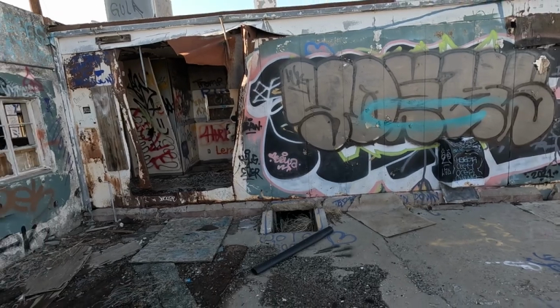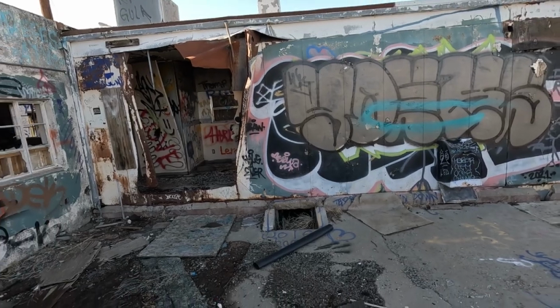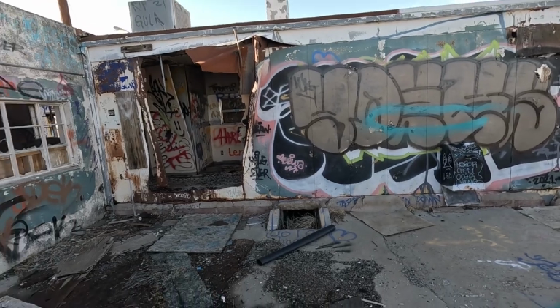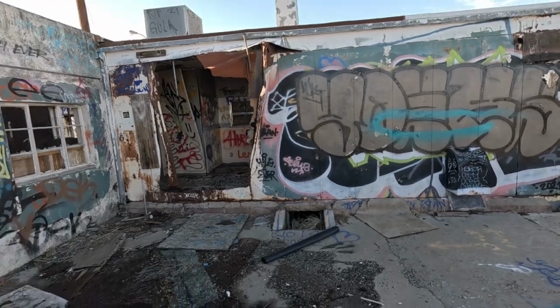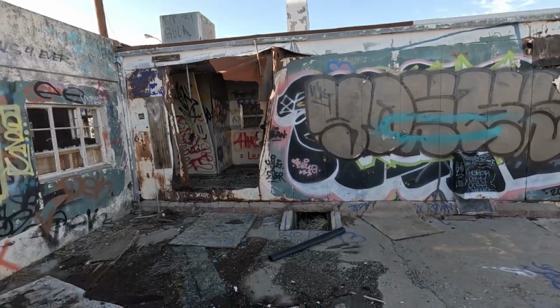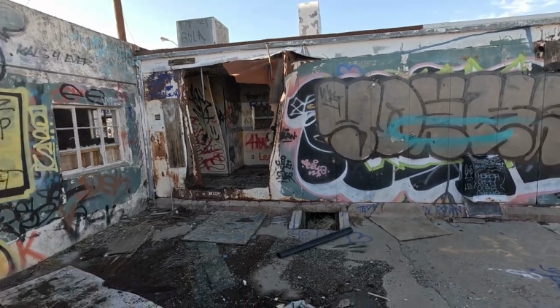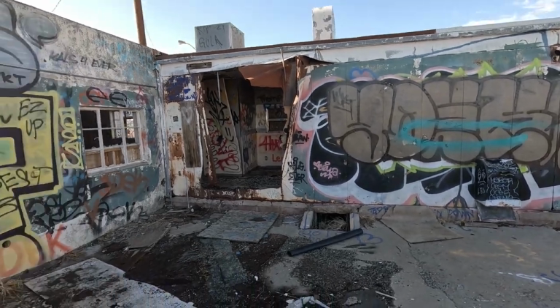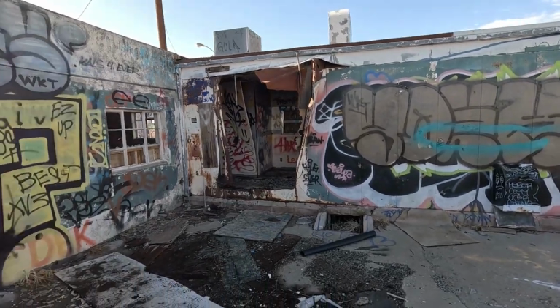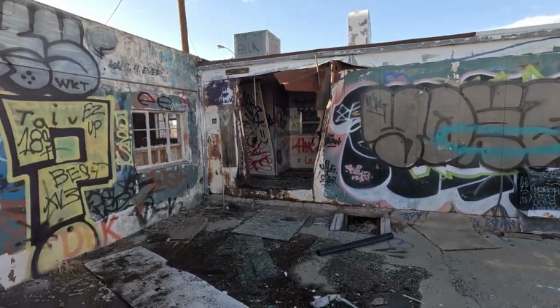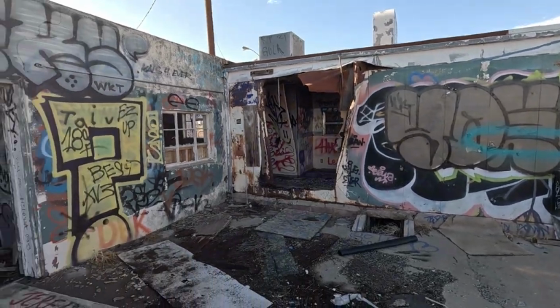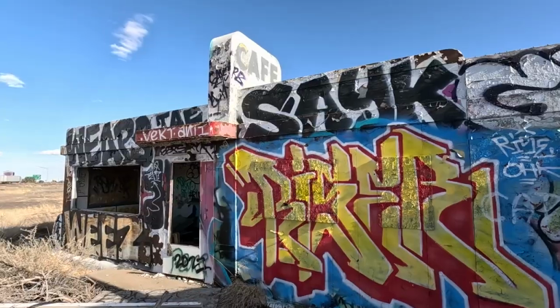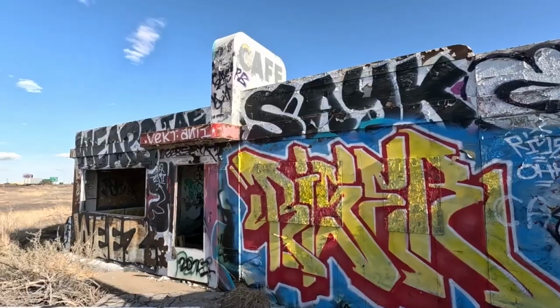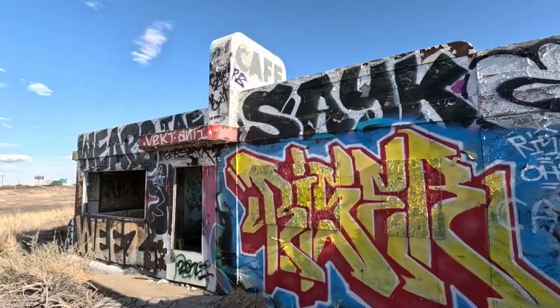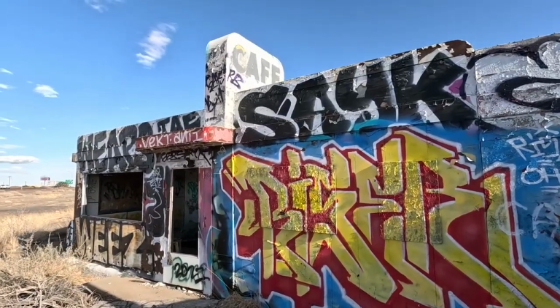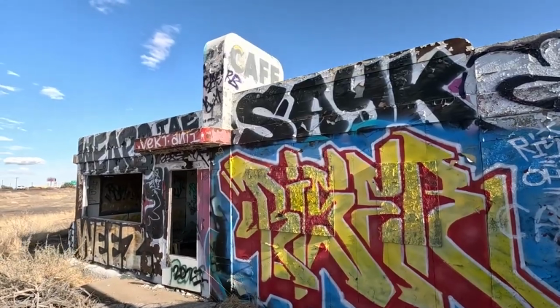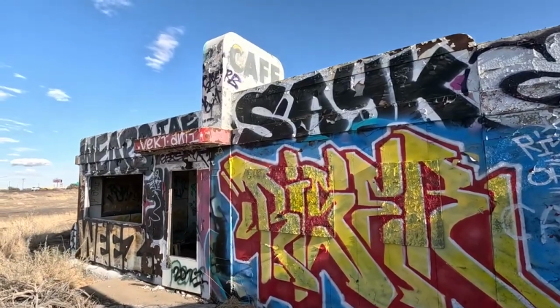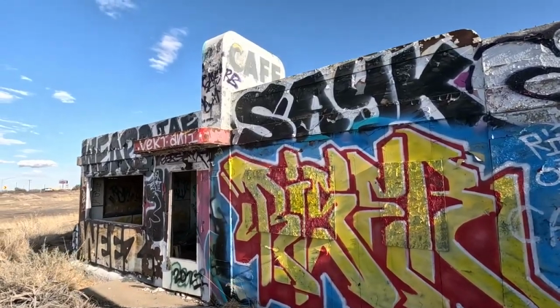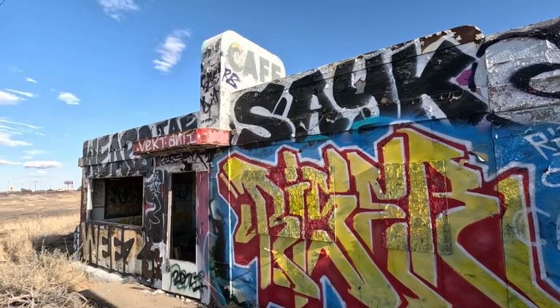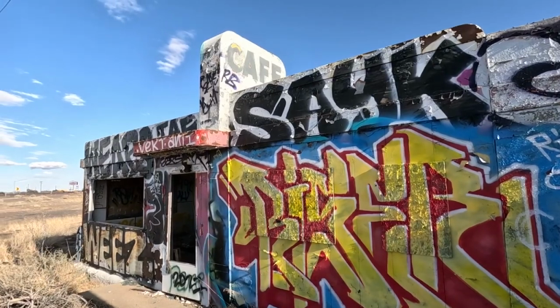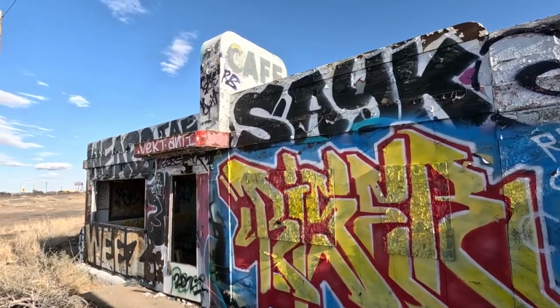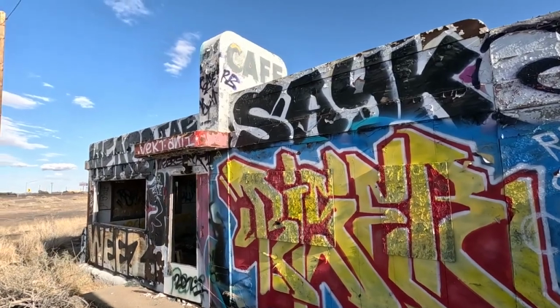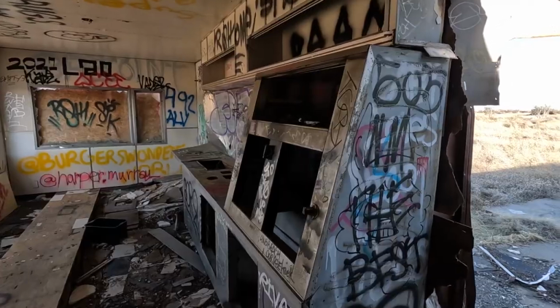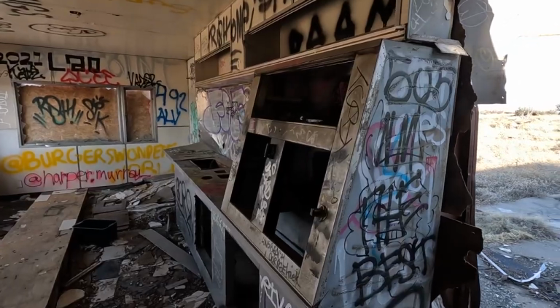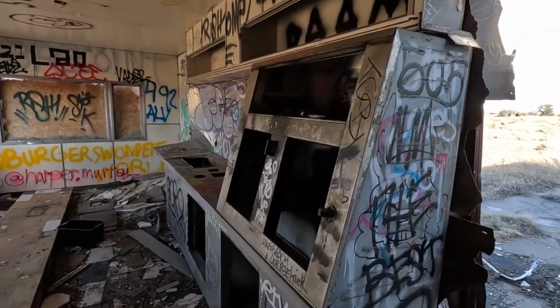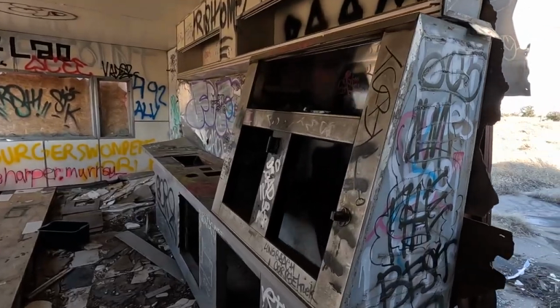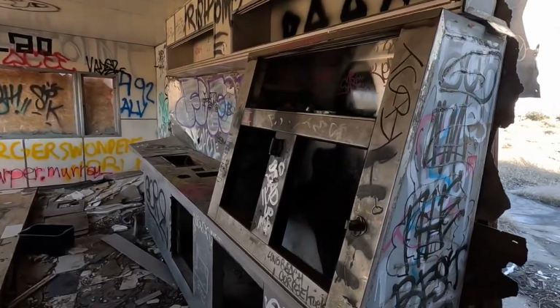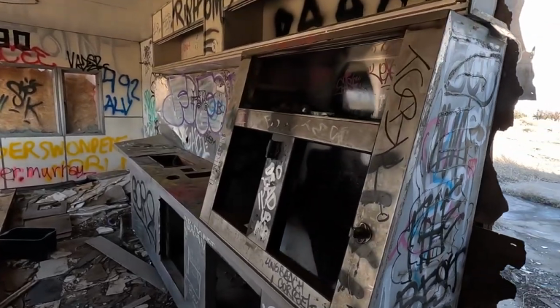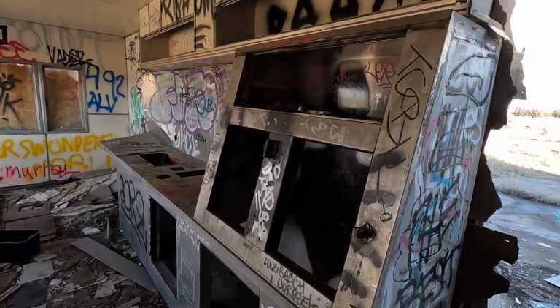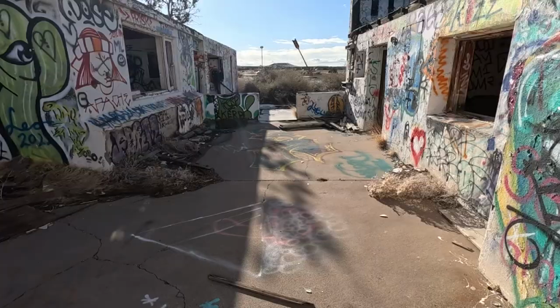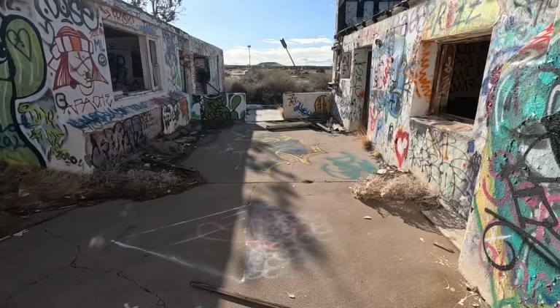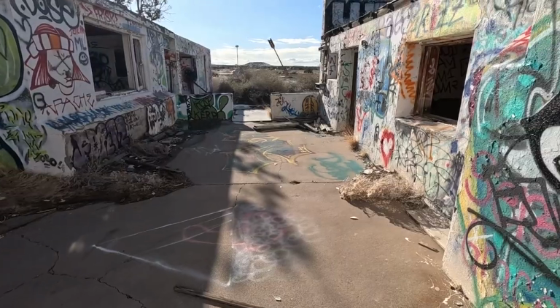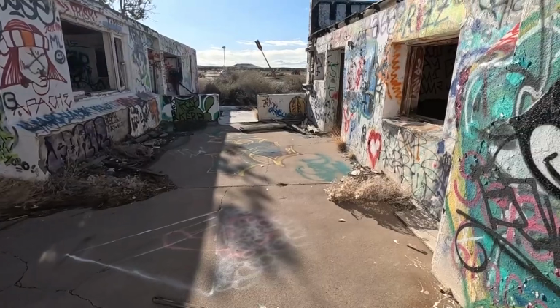Today this place is covered in graffiti, but you can still go see the remnants of the cafe and there are quite a few buildings to explore around the outside.